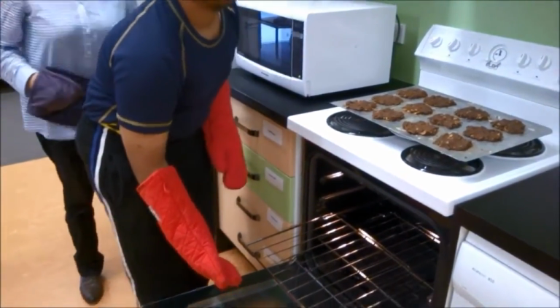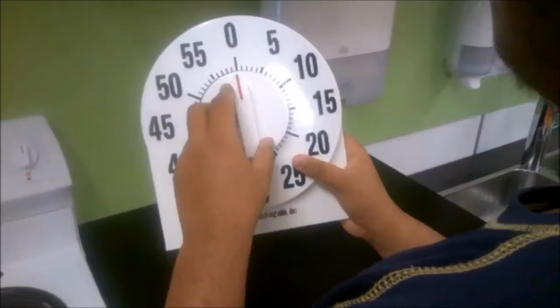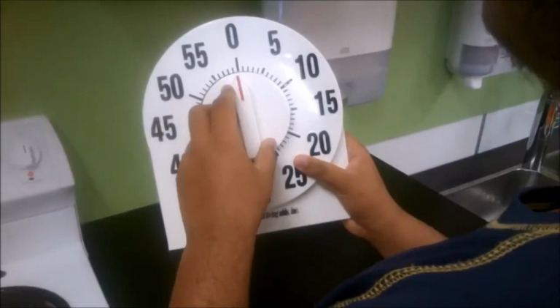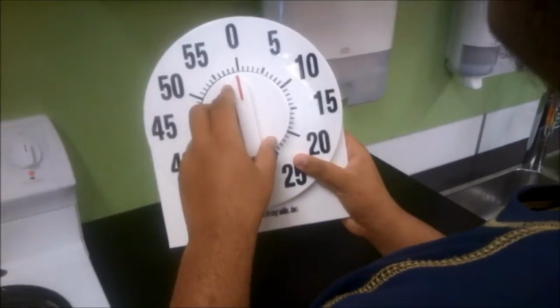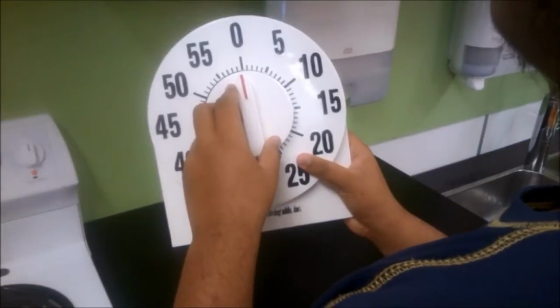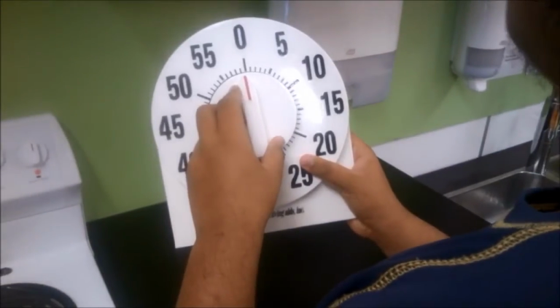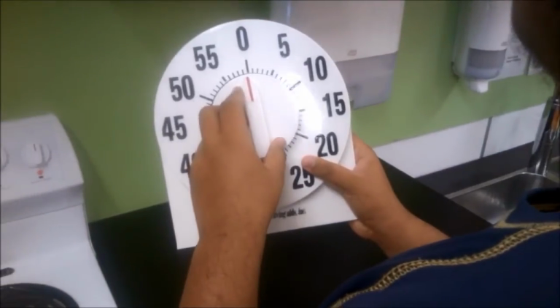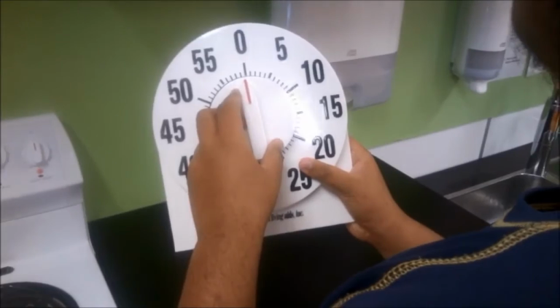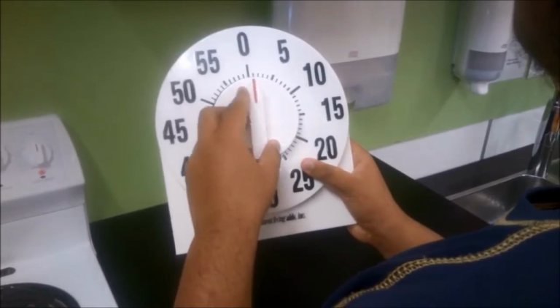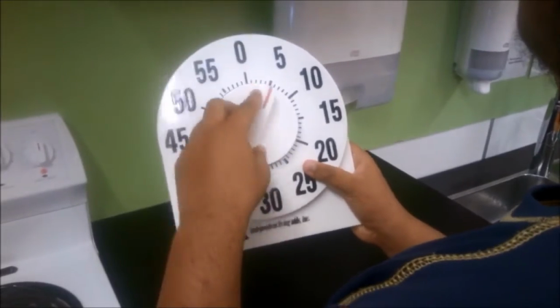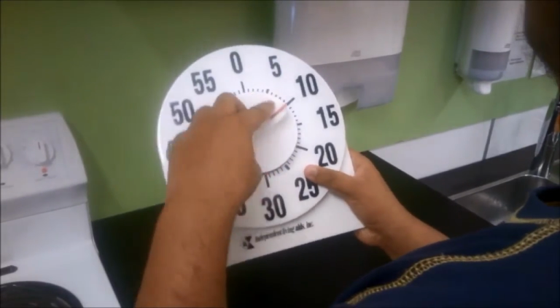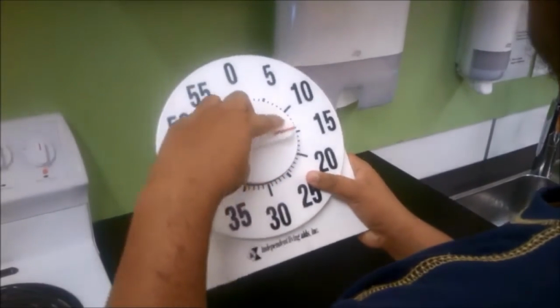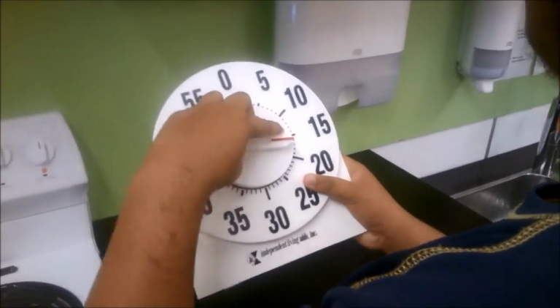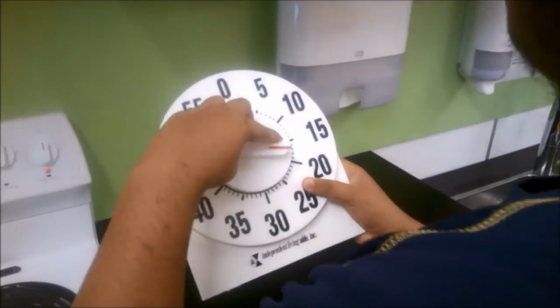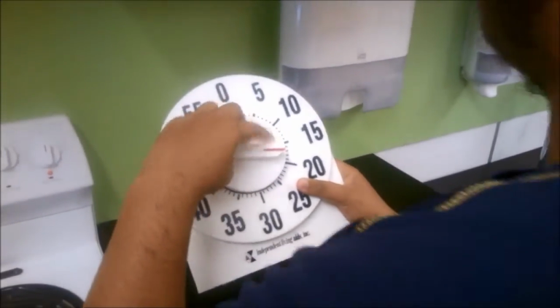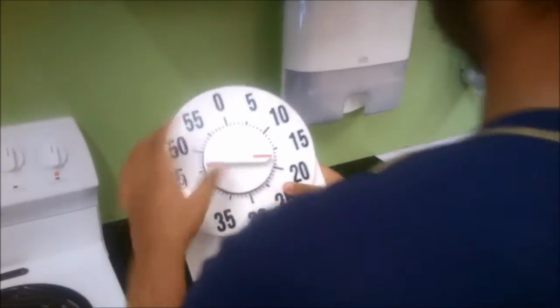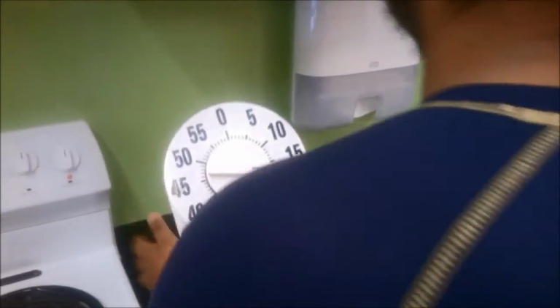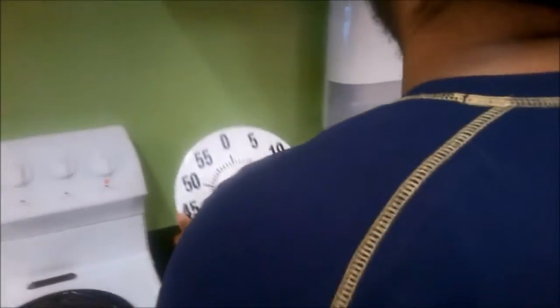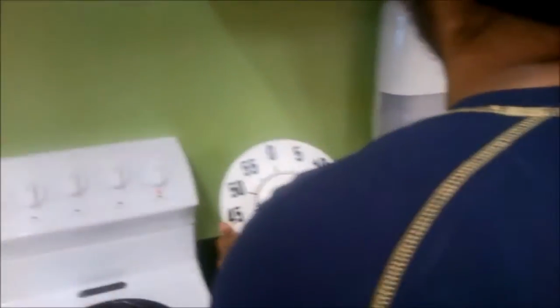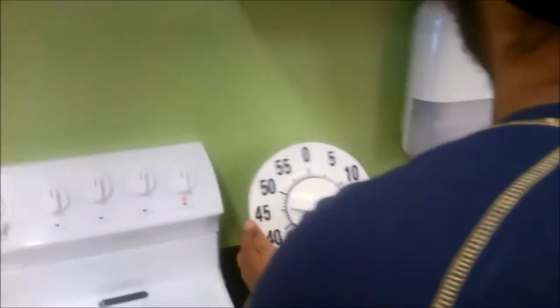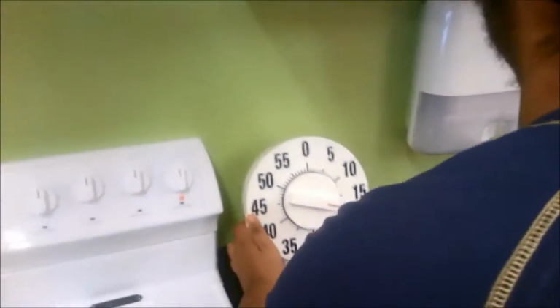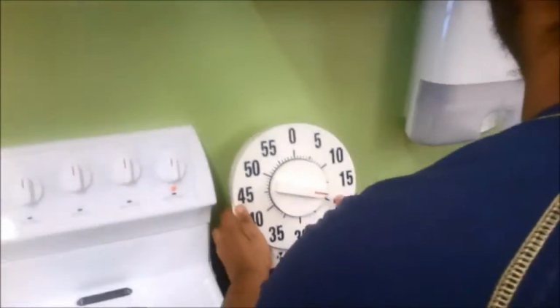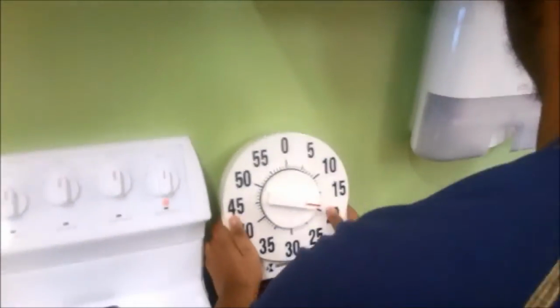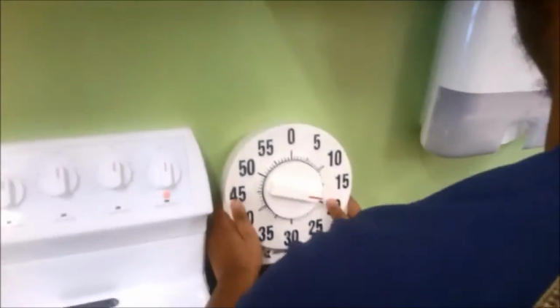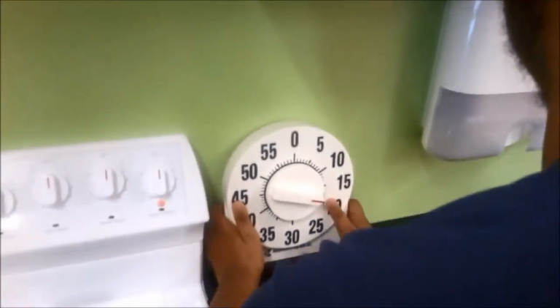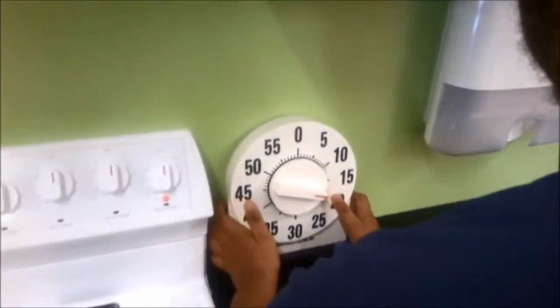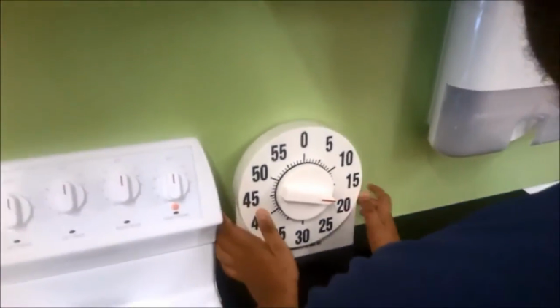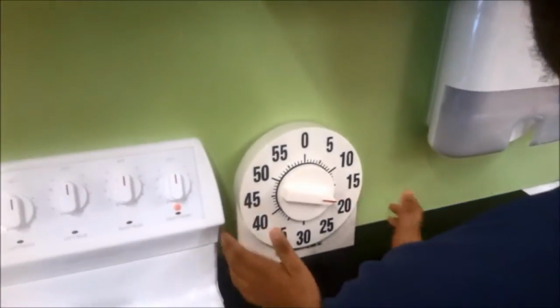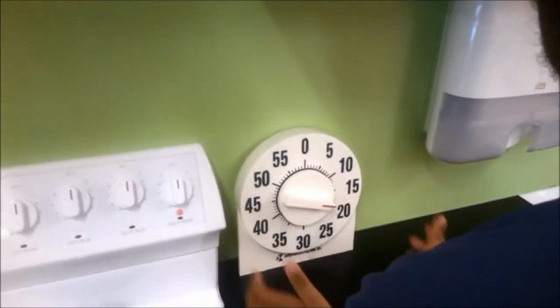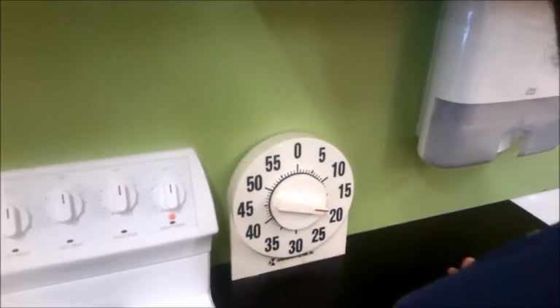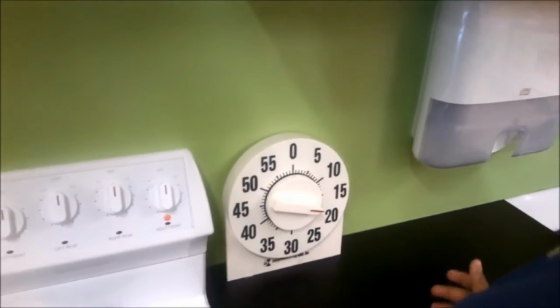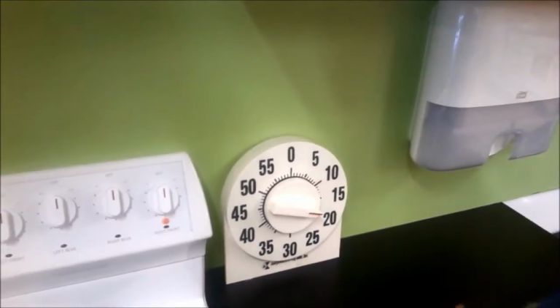Now to set the timer. Amitaj turns the low vision timer round to 18 minutes and places it on the bench.